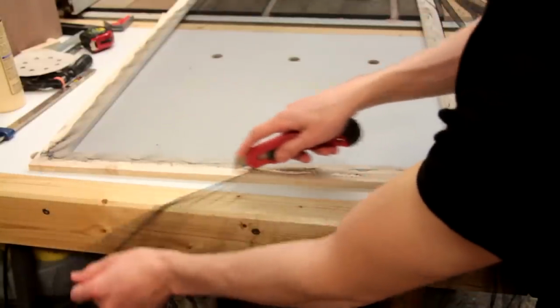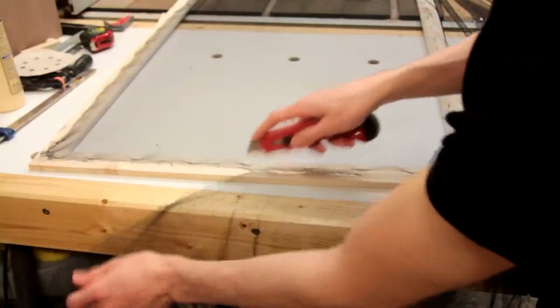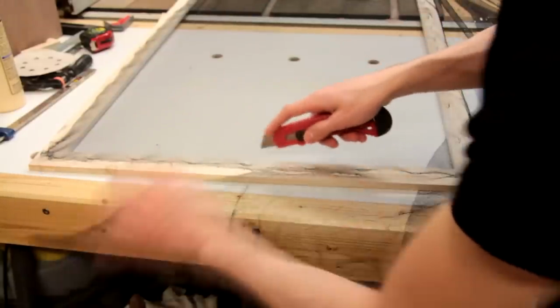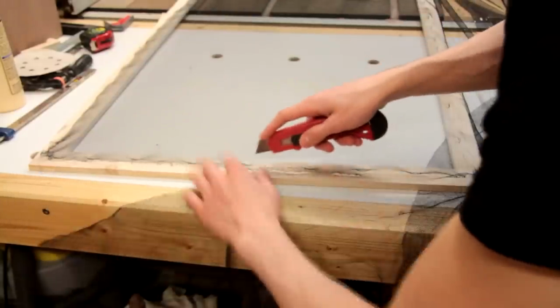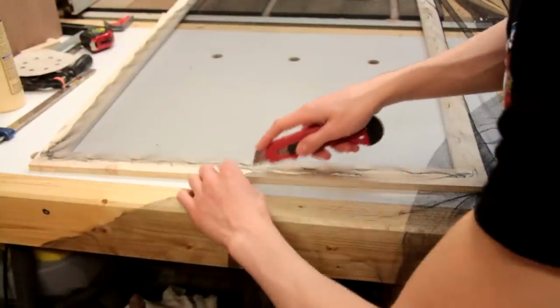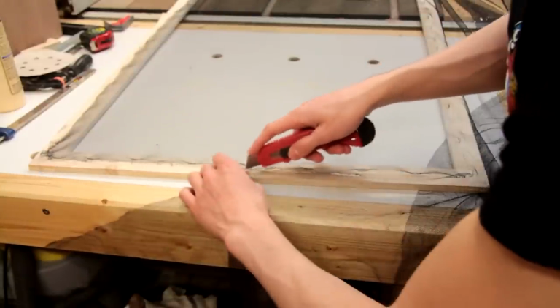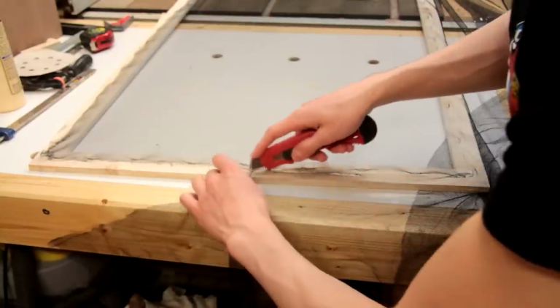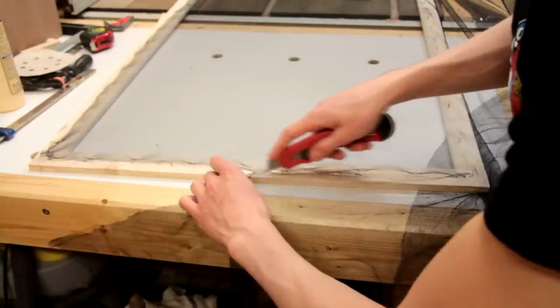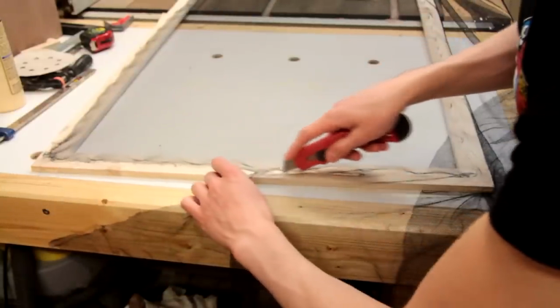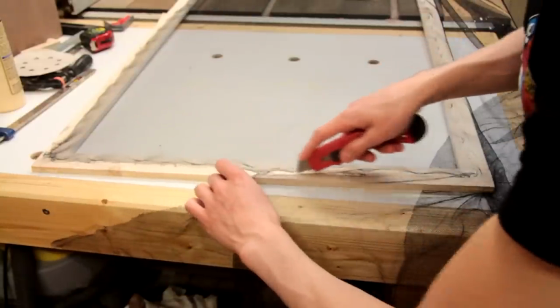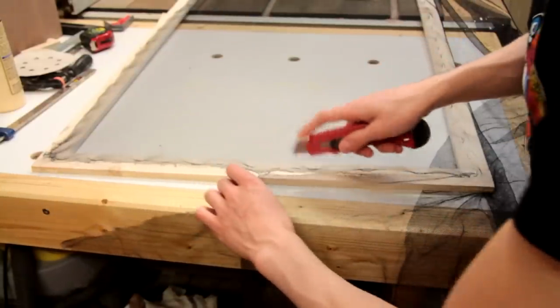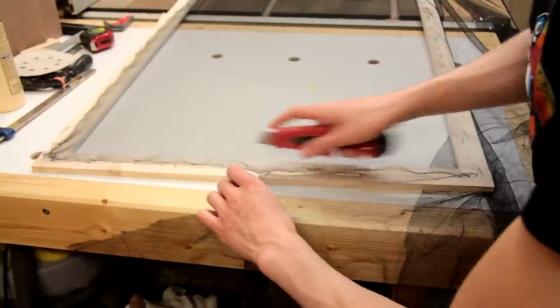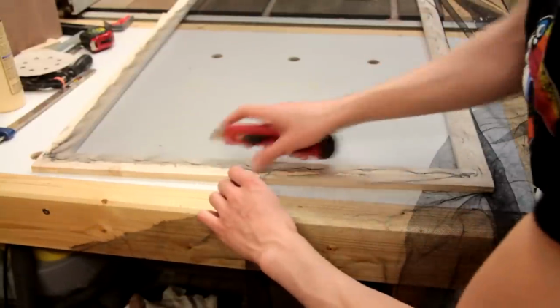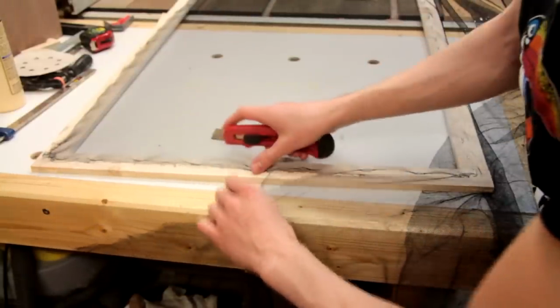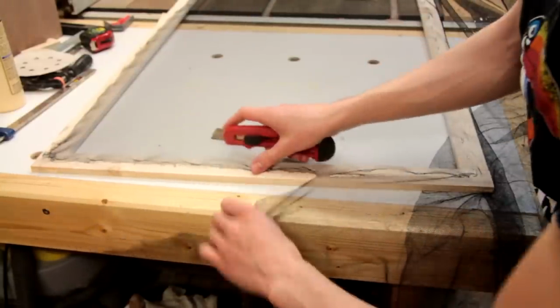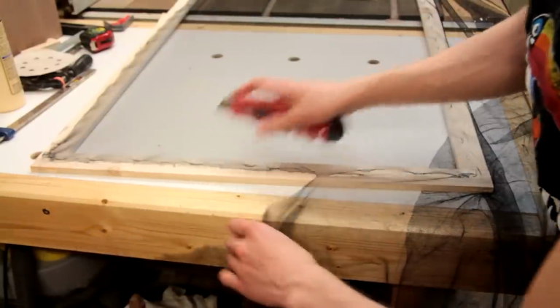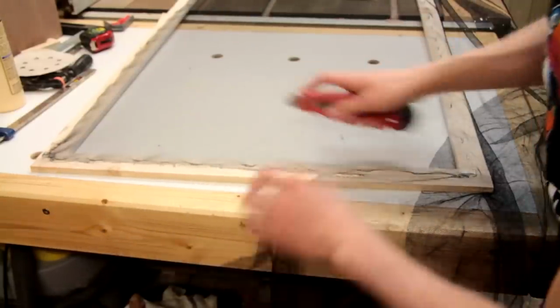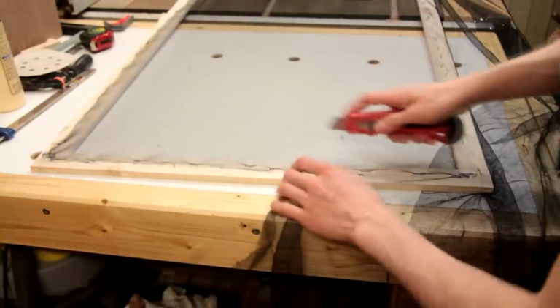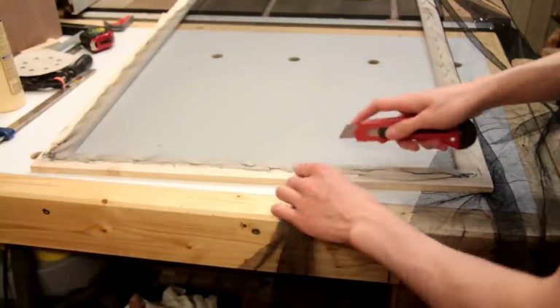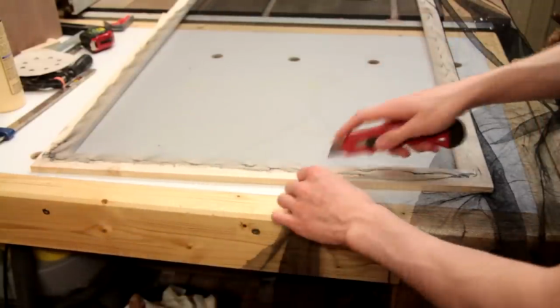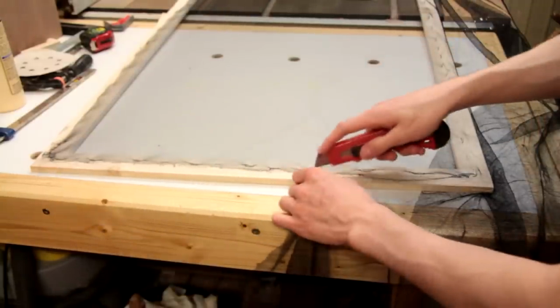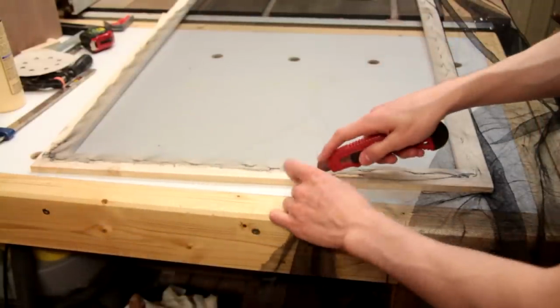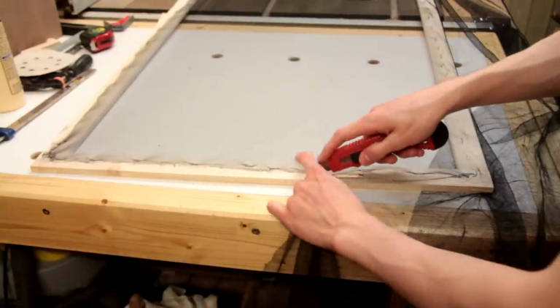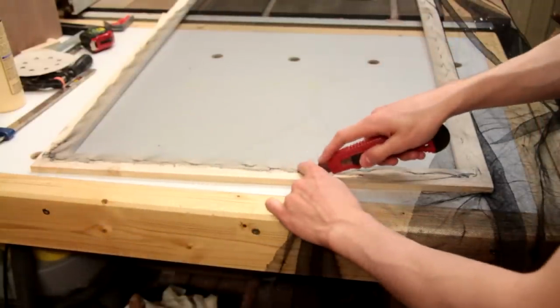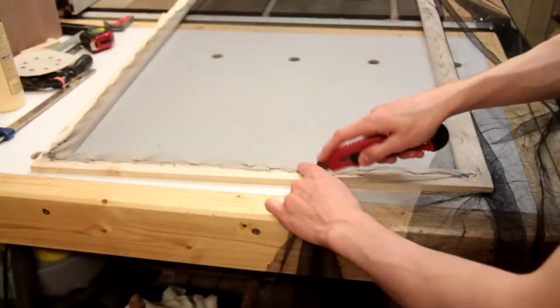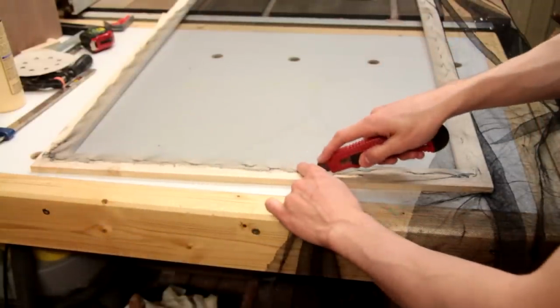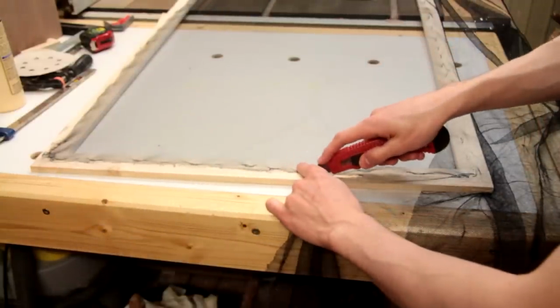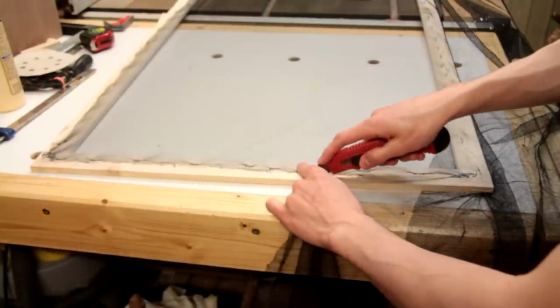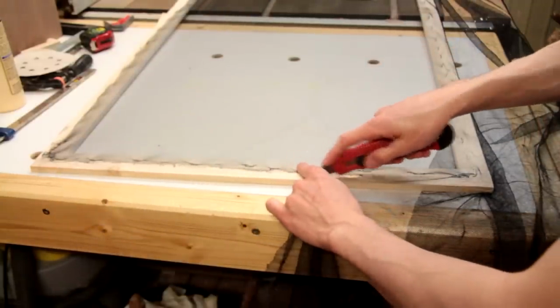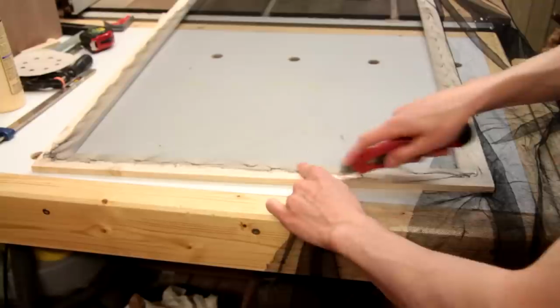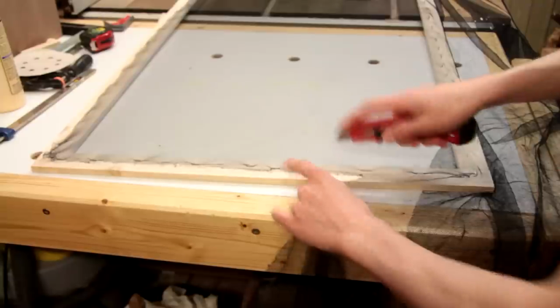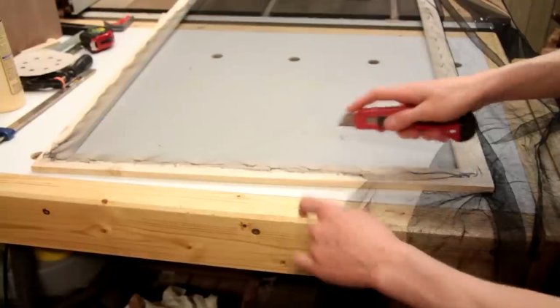It's a little bit messier than I would like, but because you won't really see it when it's in place I'm going to leave it the way it is.